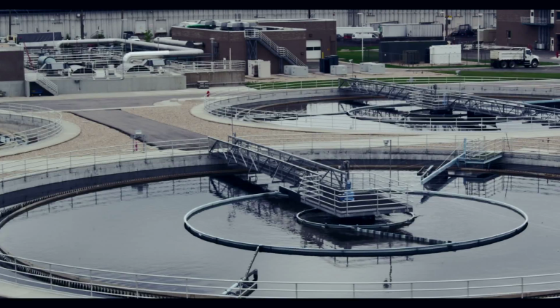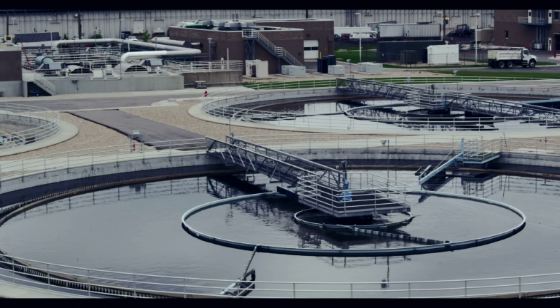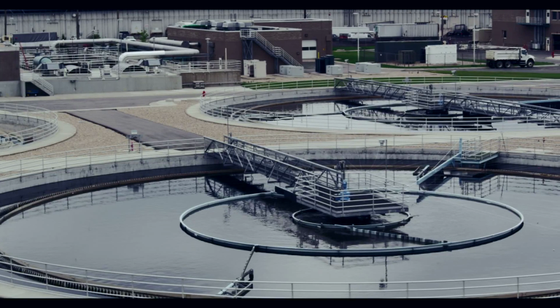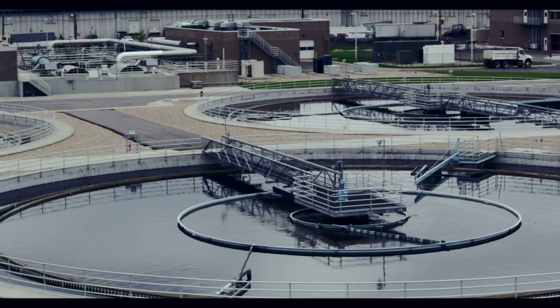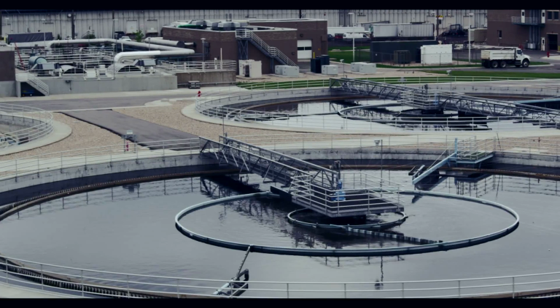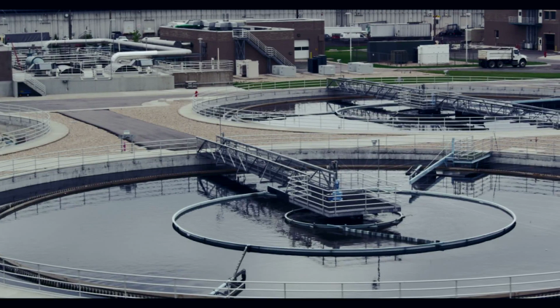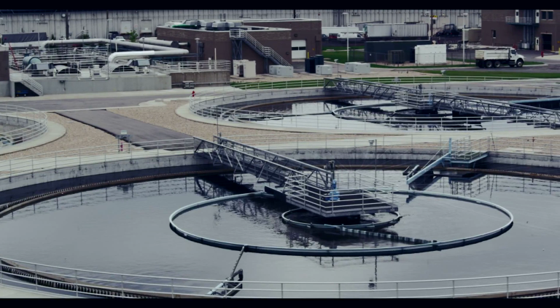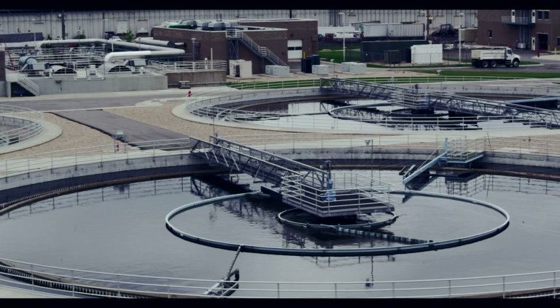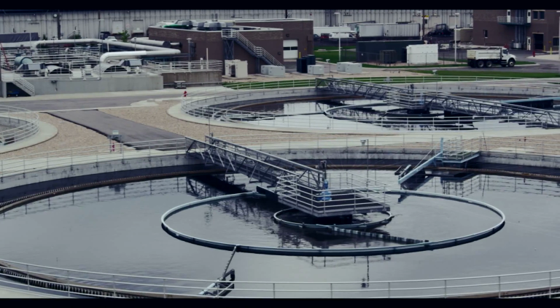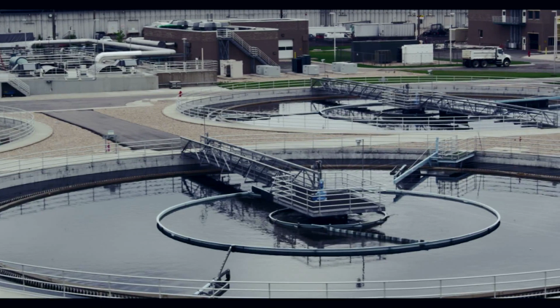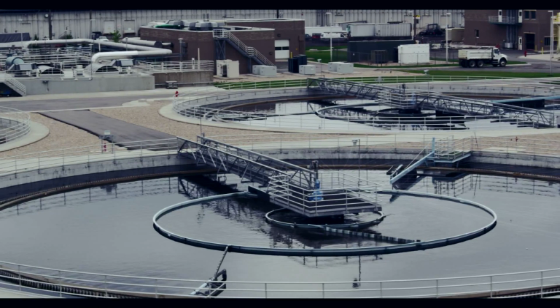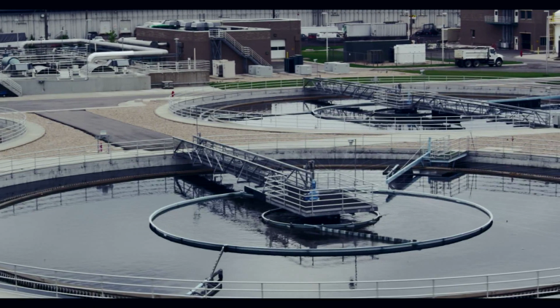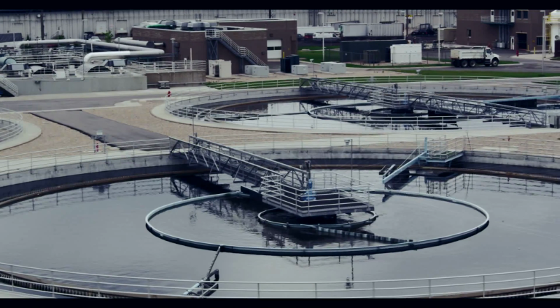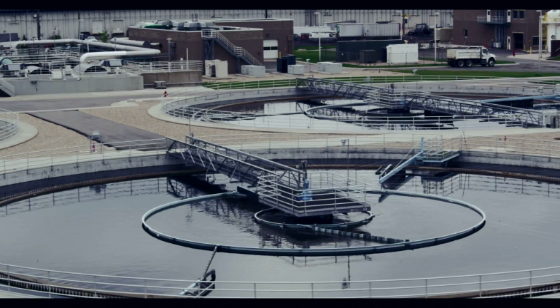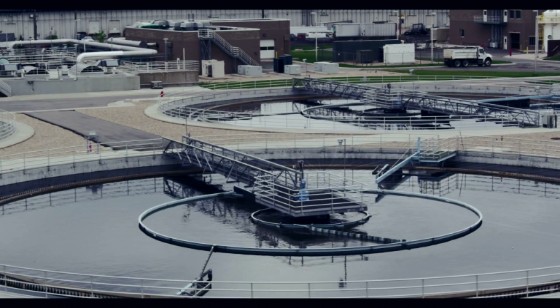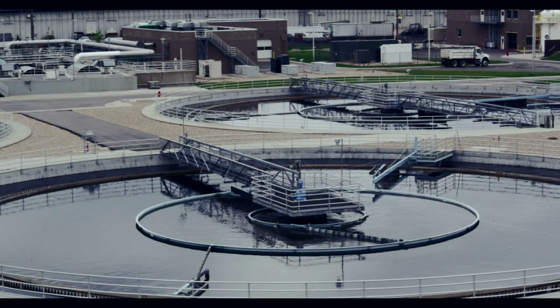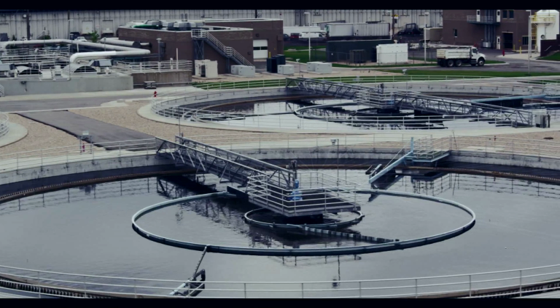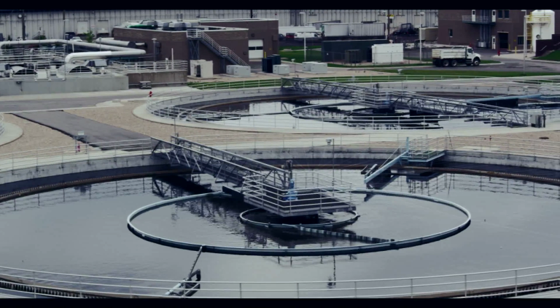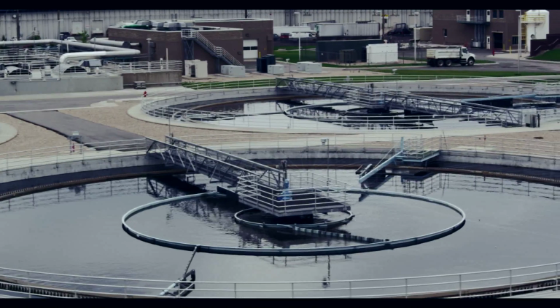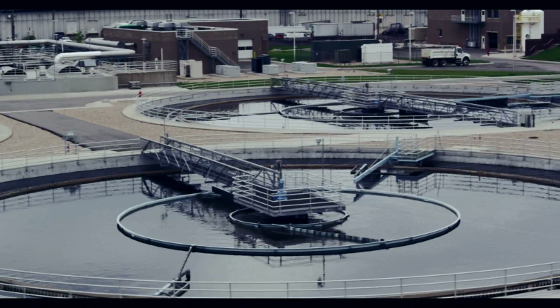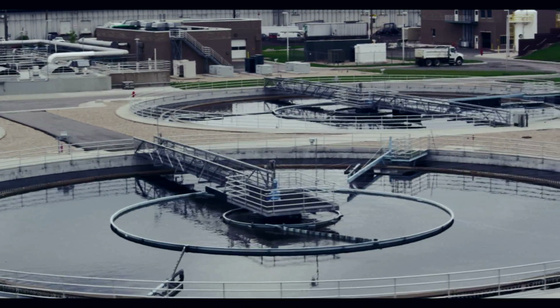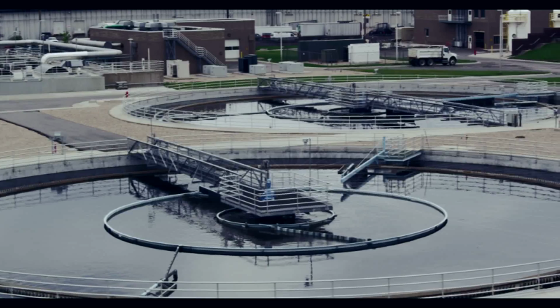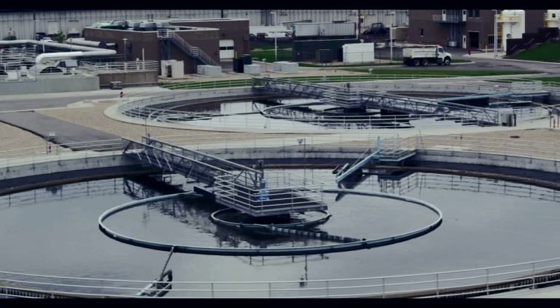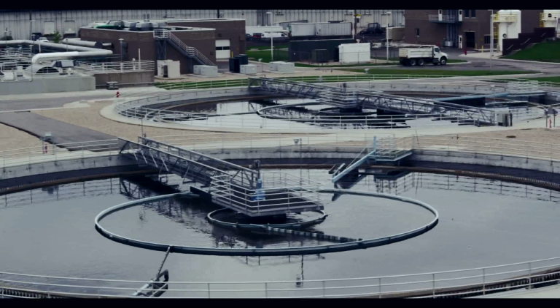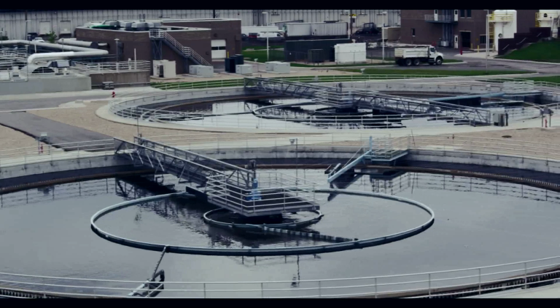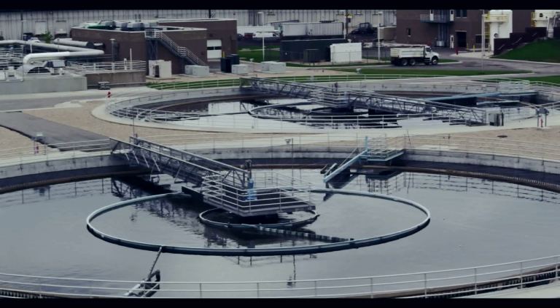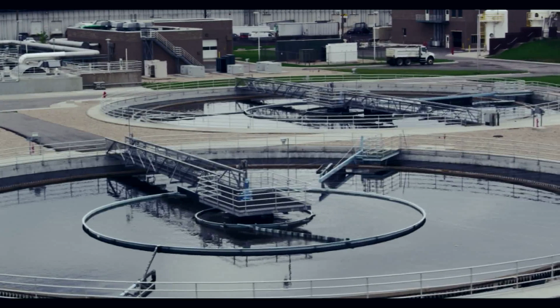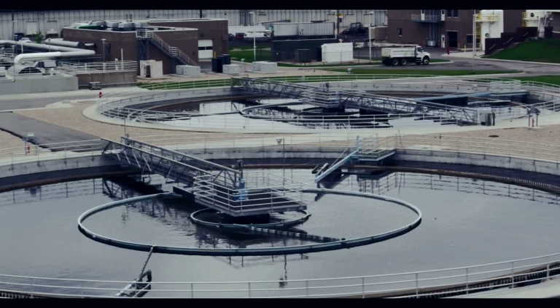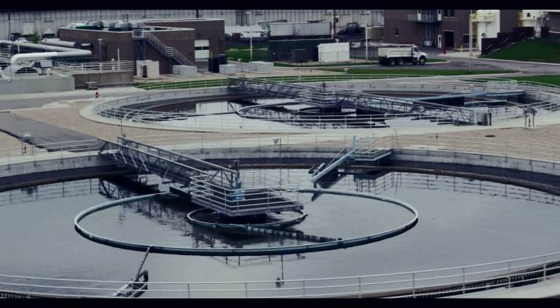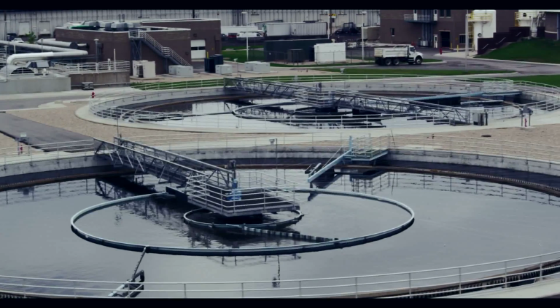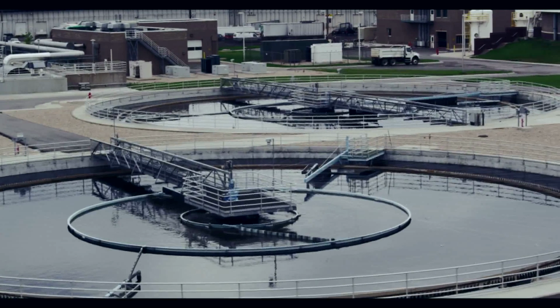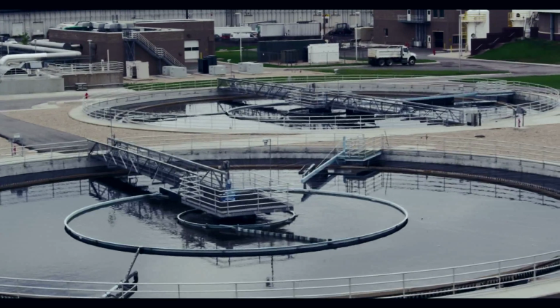We have an installation at our final effluent where we're also monitoring DO, ammonia, nitrate, conductivity, and temperature.